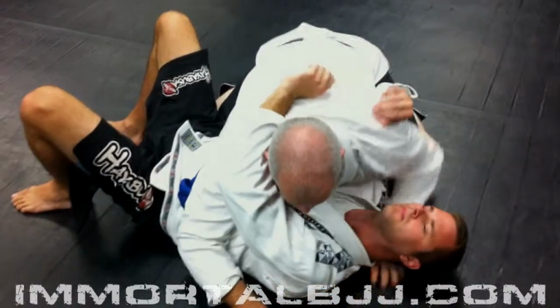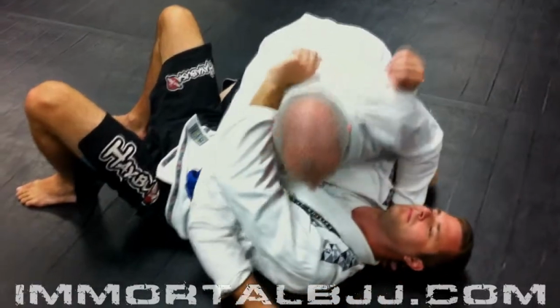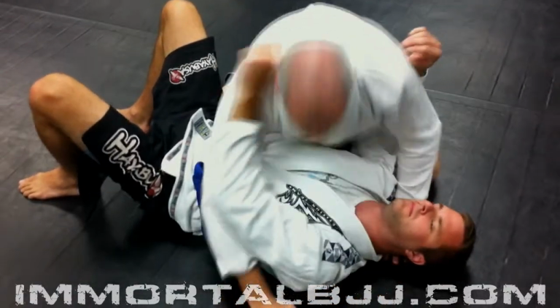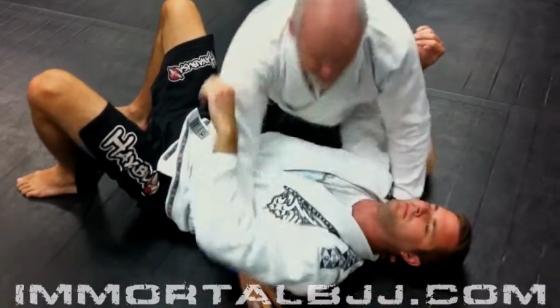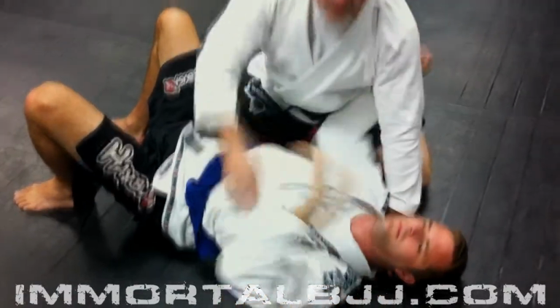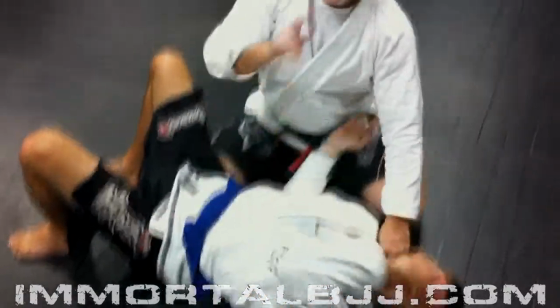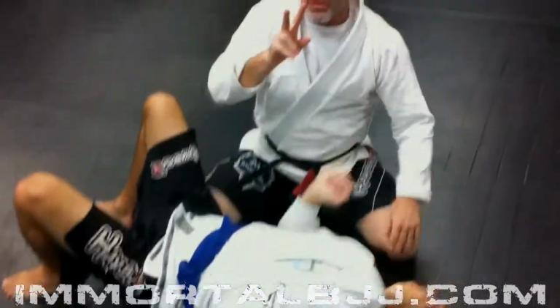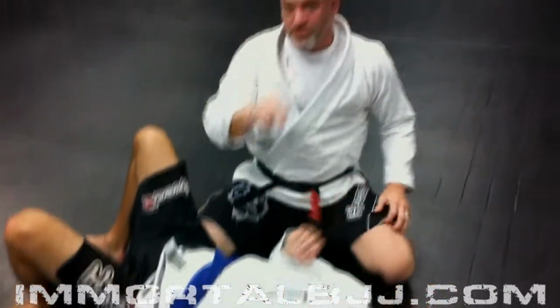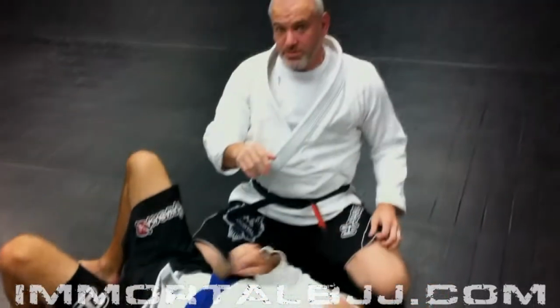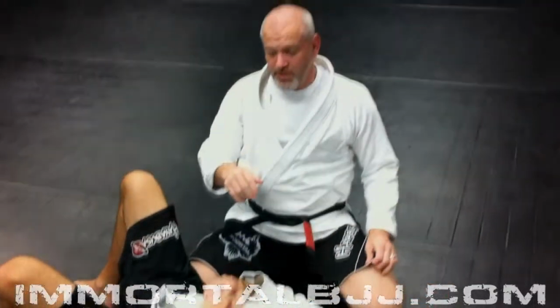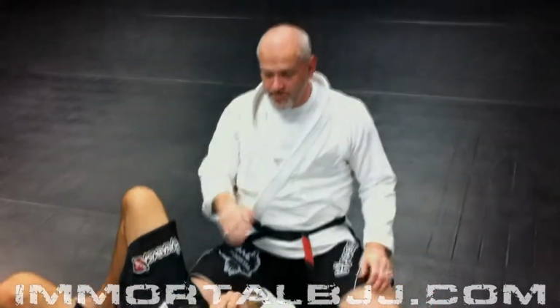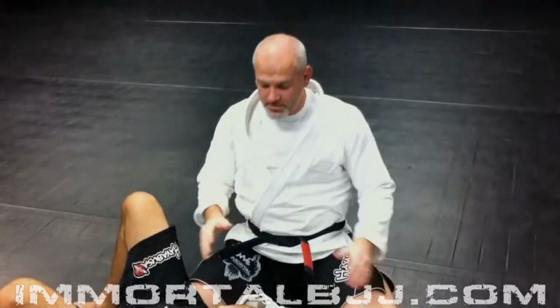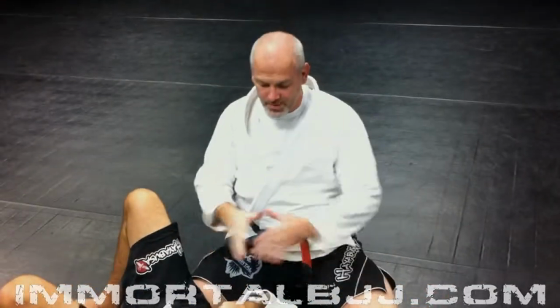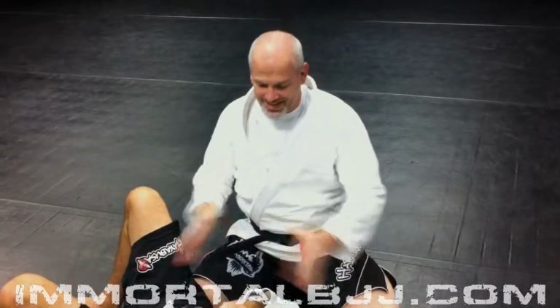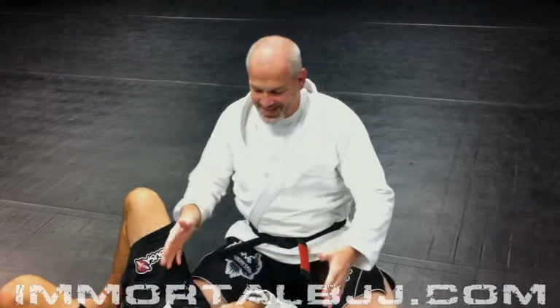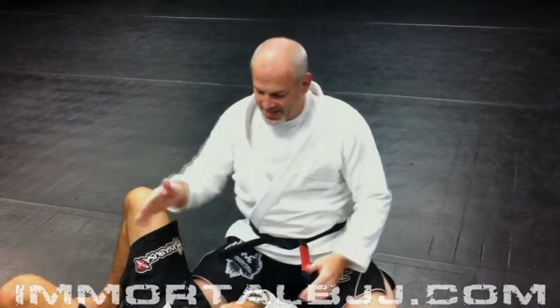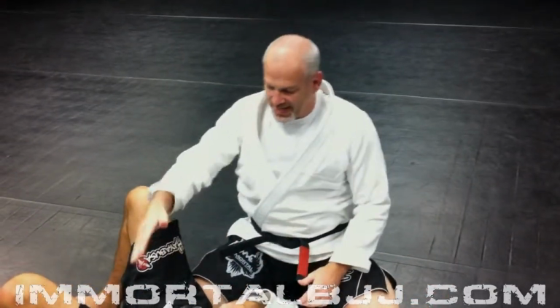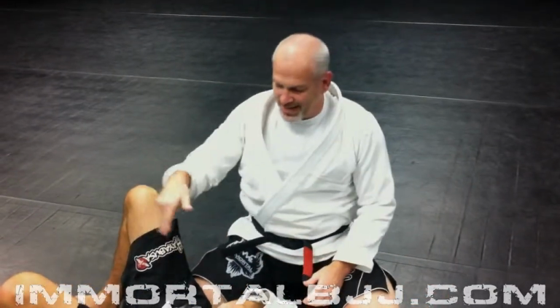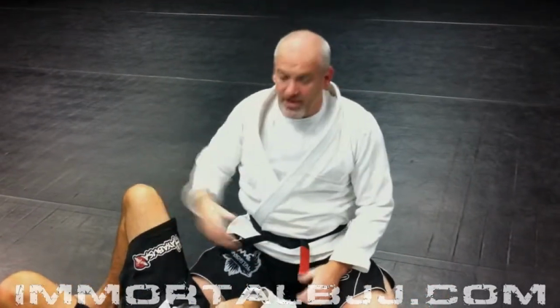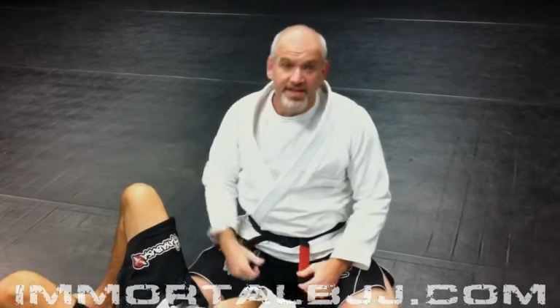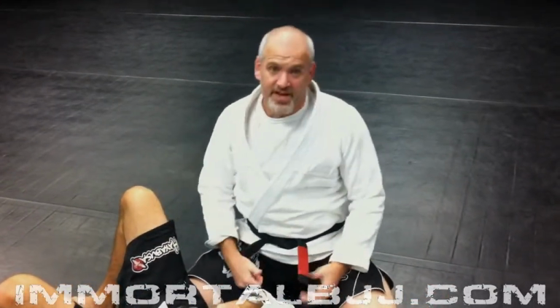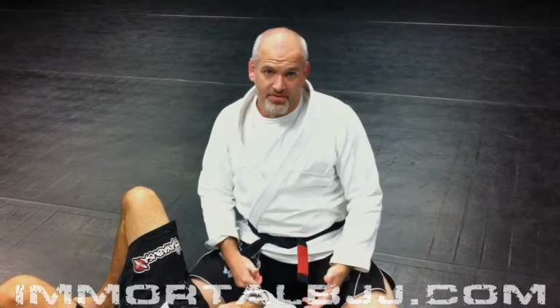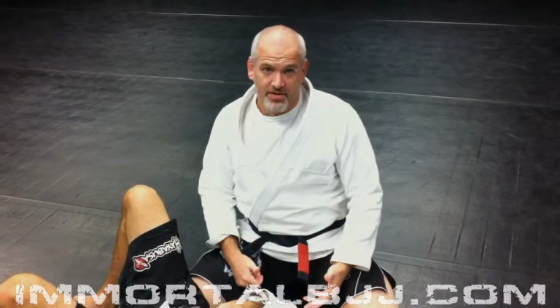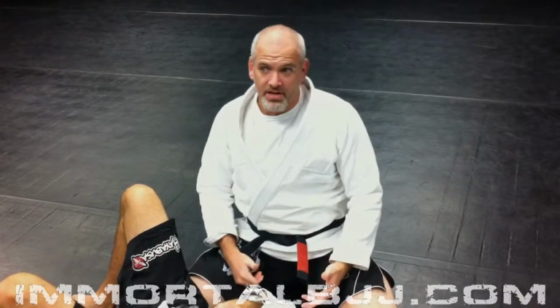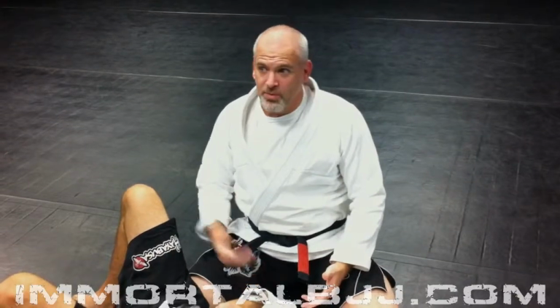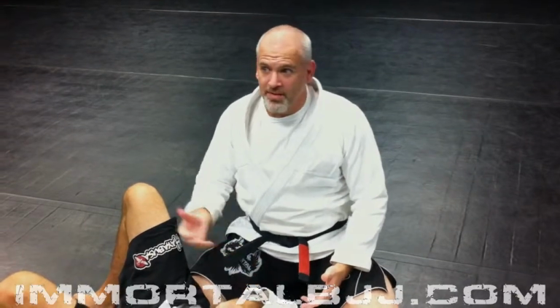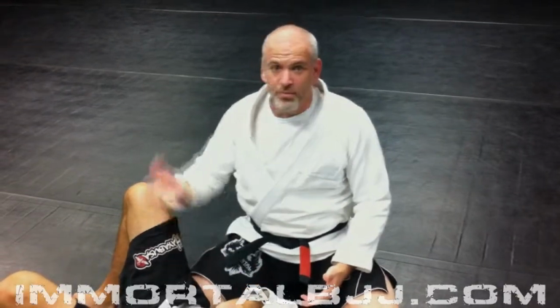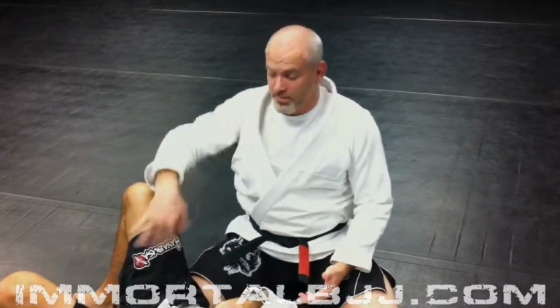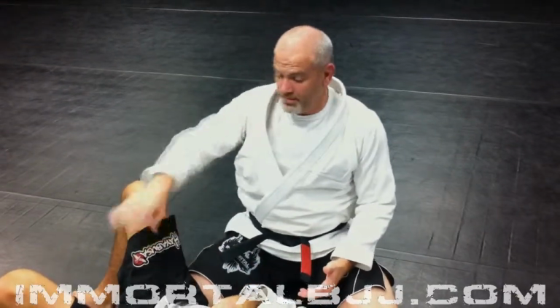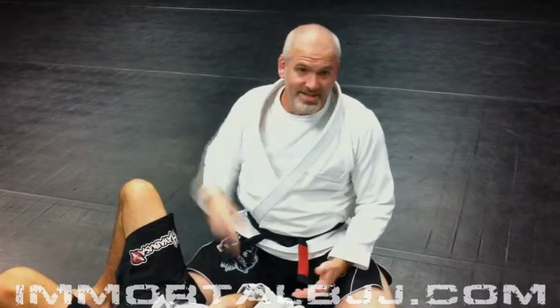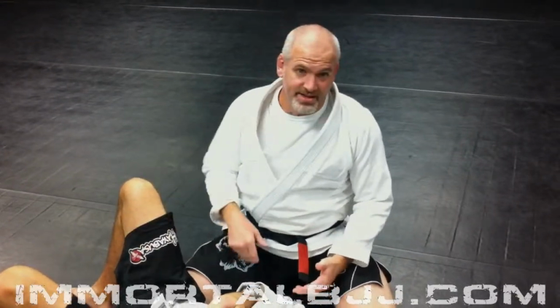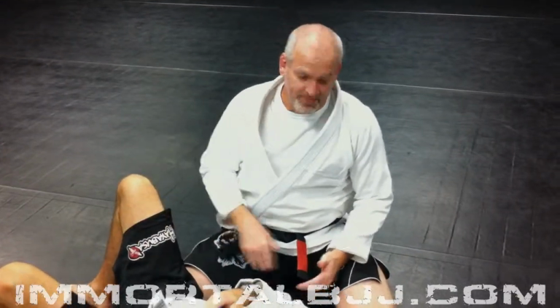What's great about this is I'll get two points for the sweep, and when I land, I am out of his half guard. So I won't have to worry about passing him.